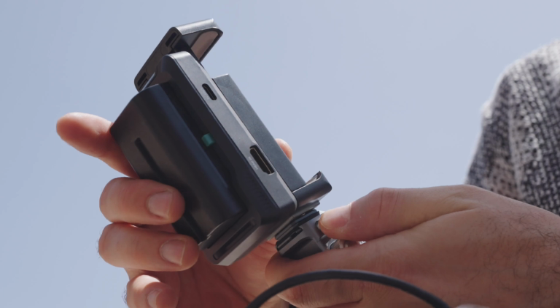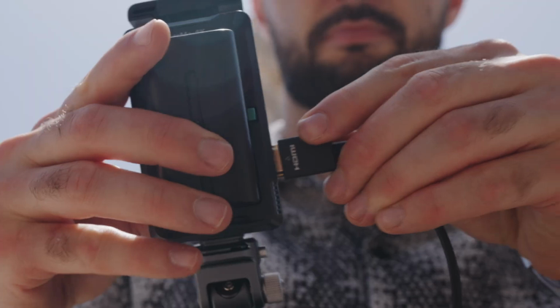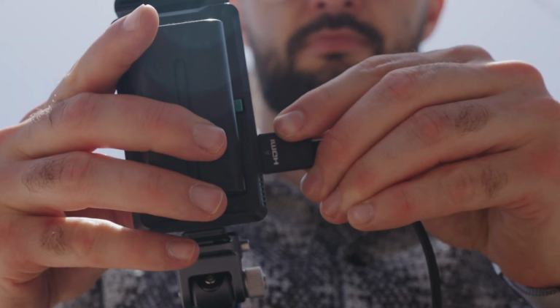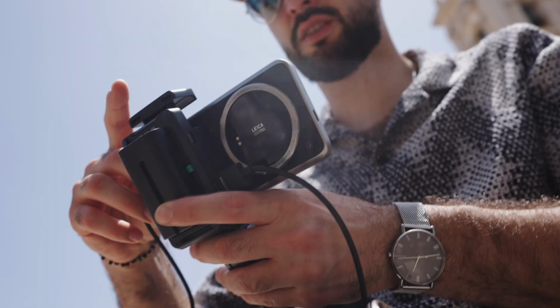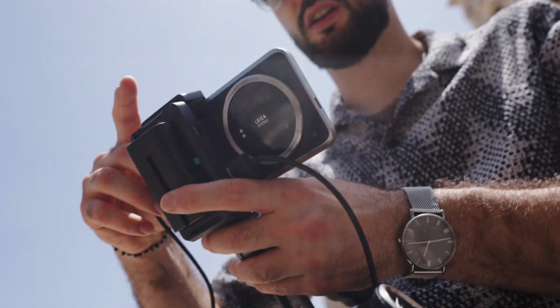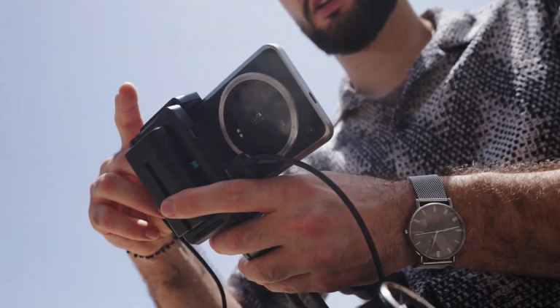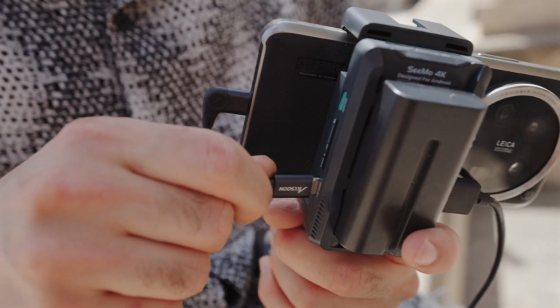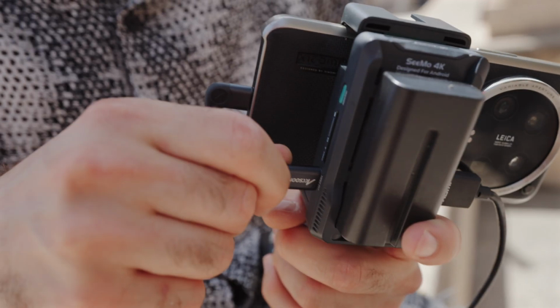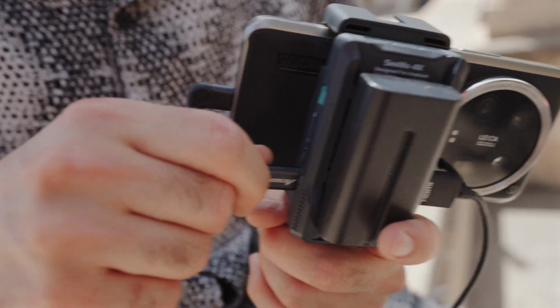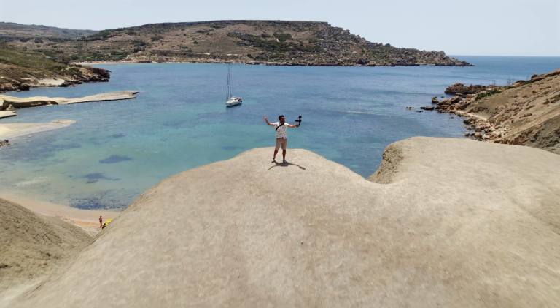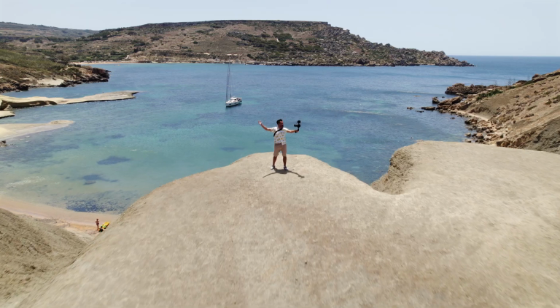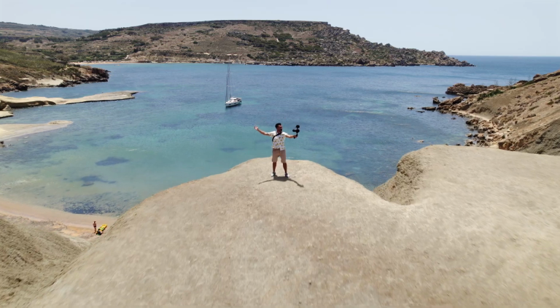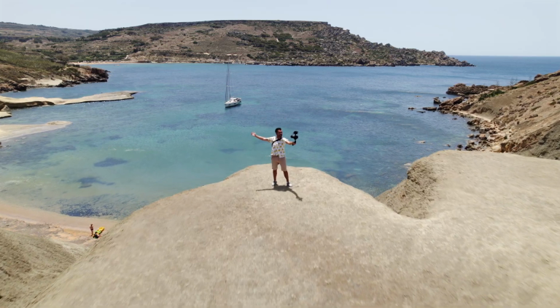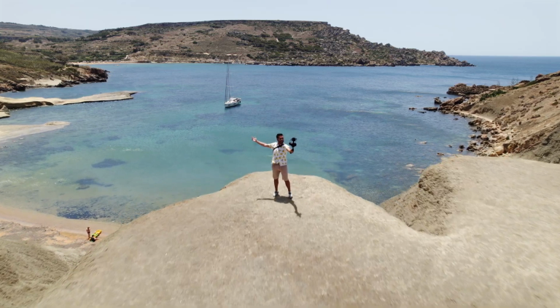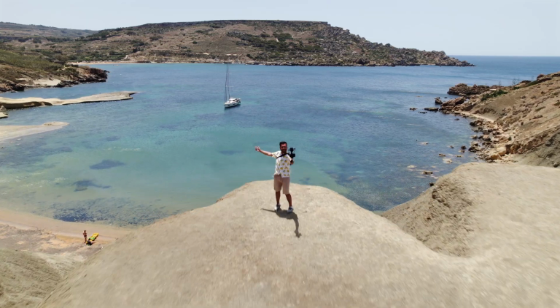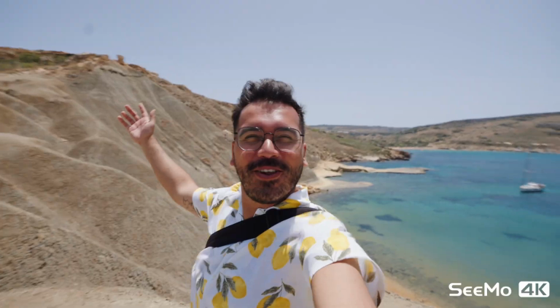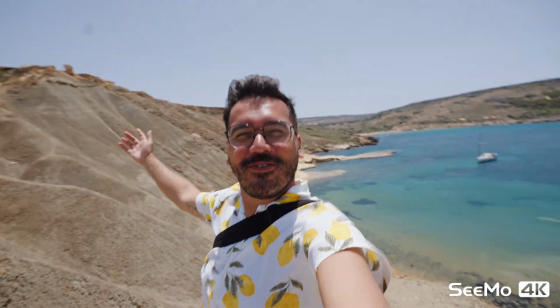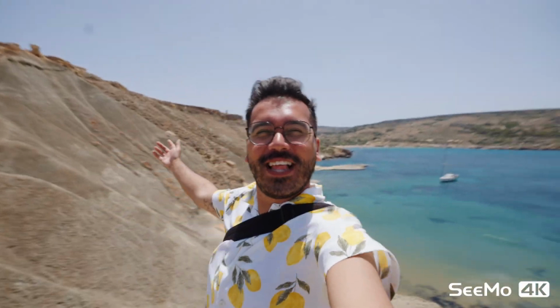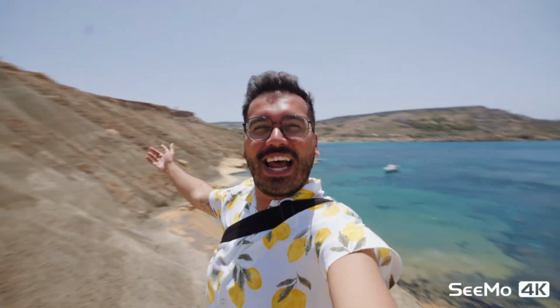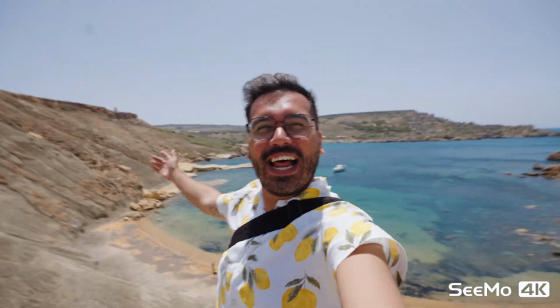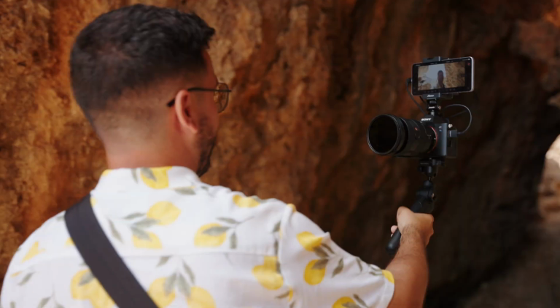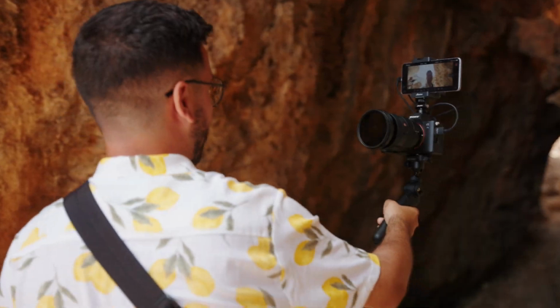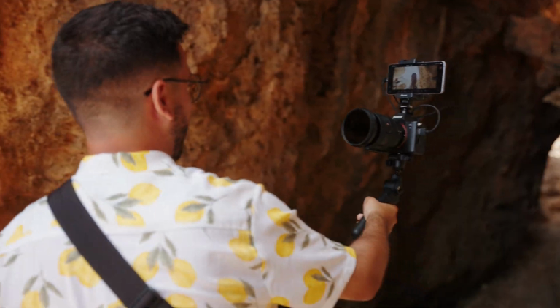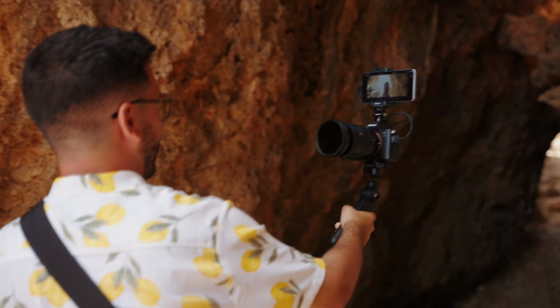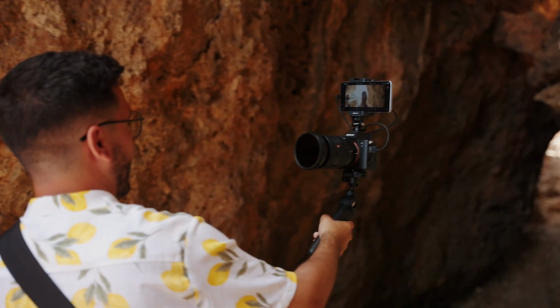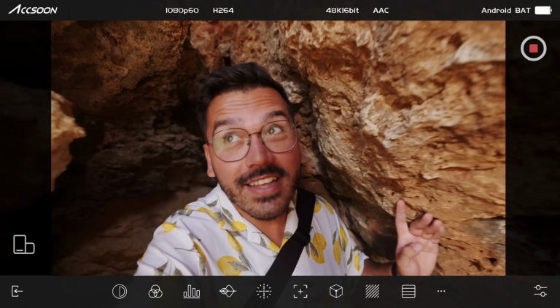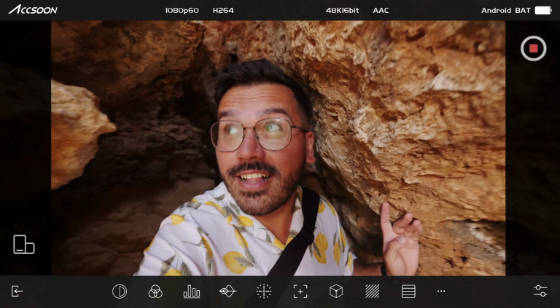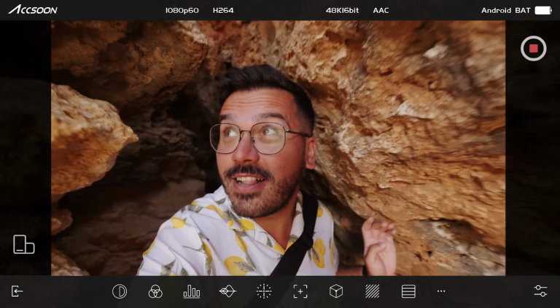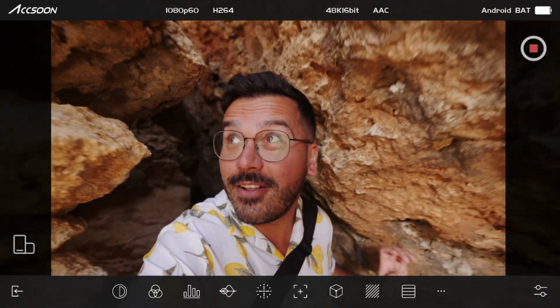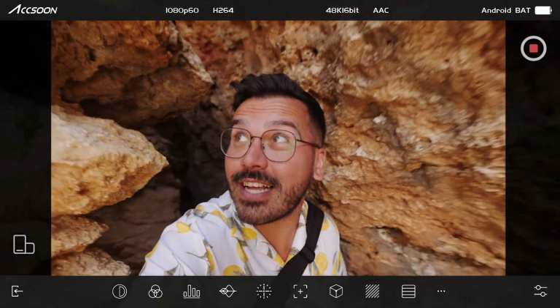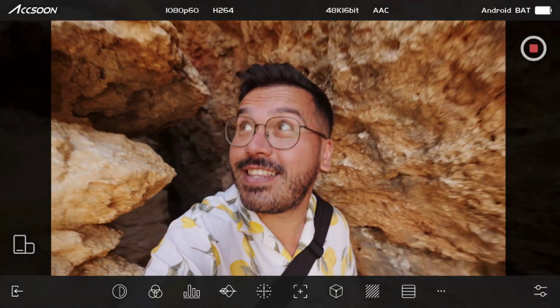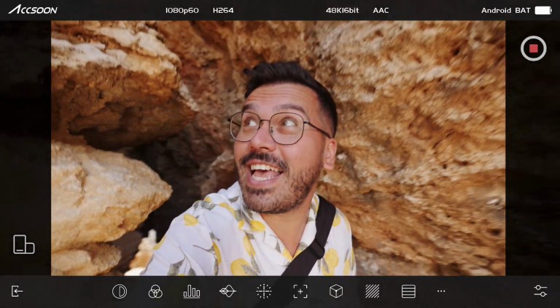Stream beautiful 4K footage and record directly to your gallery, always ready to share.